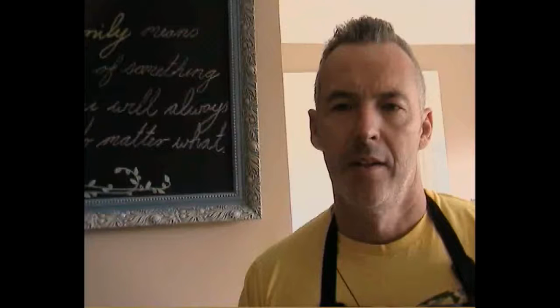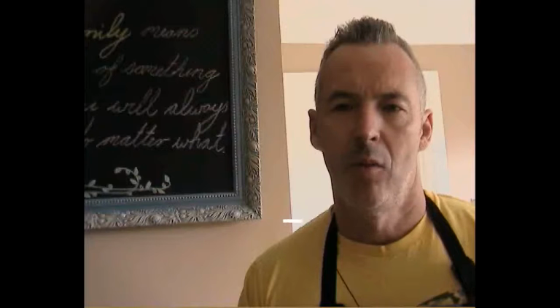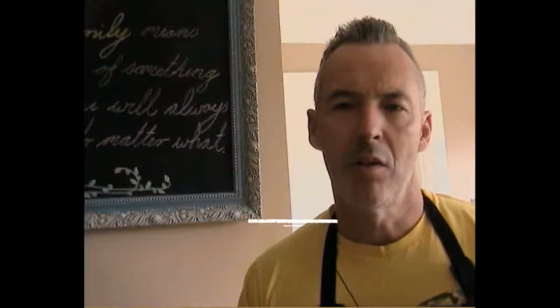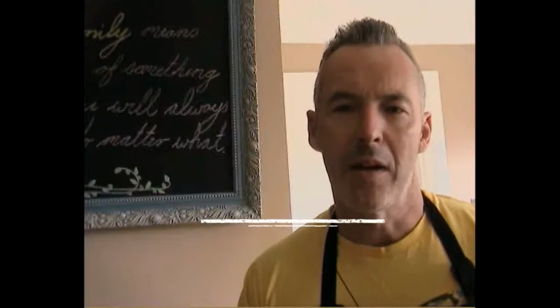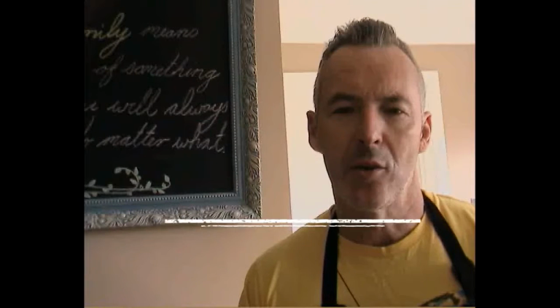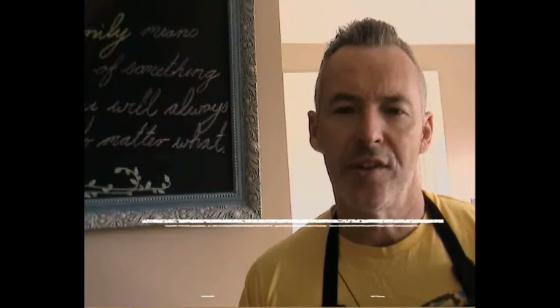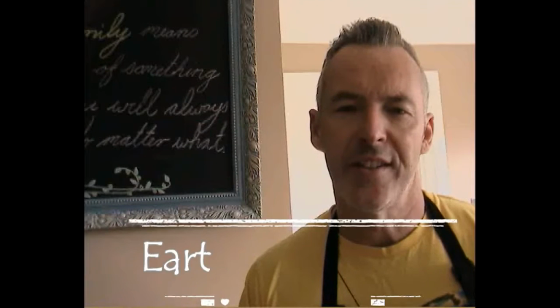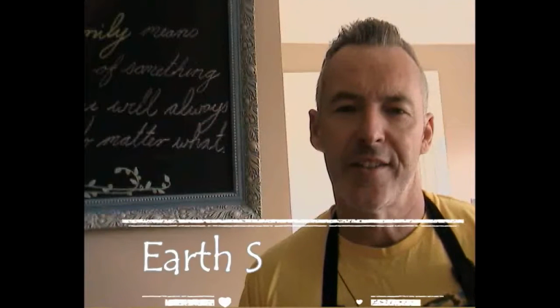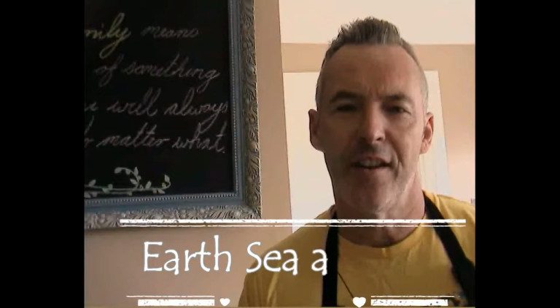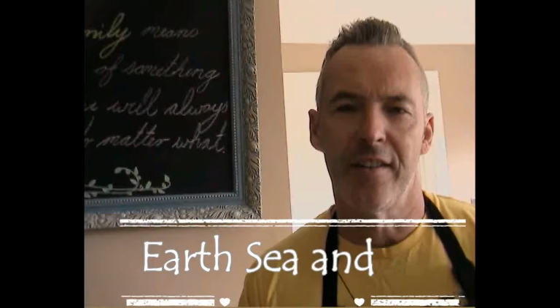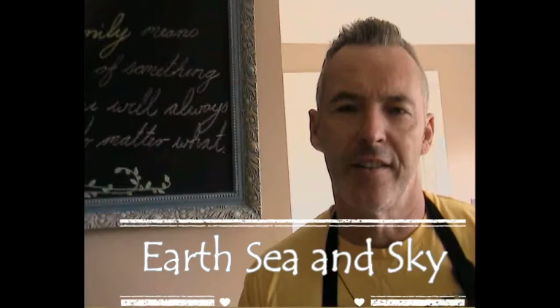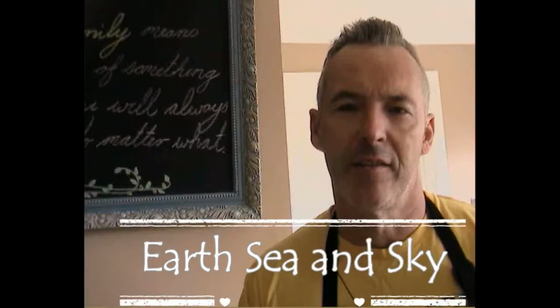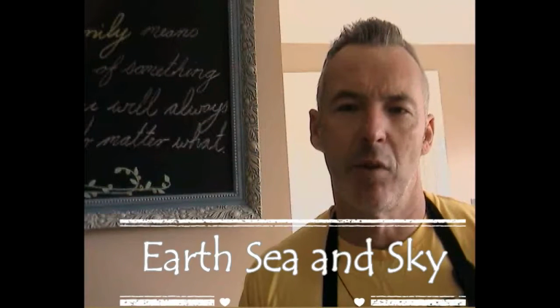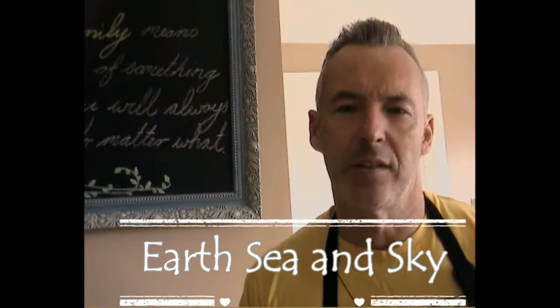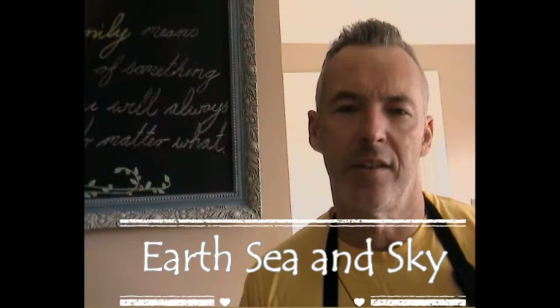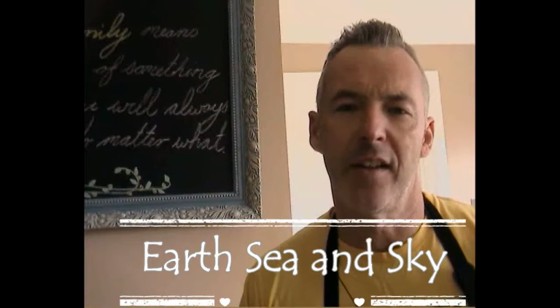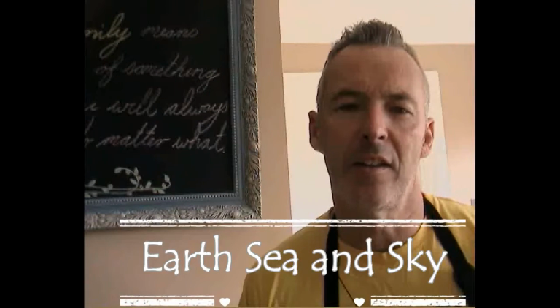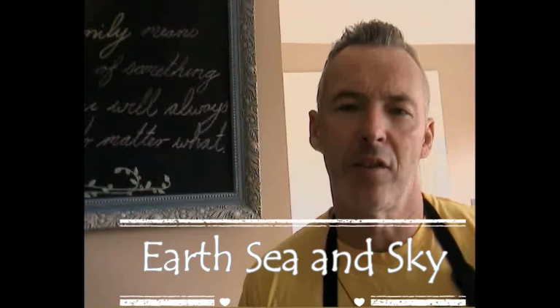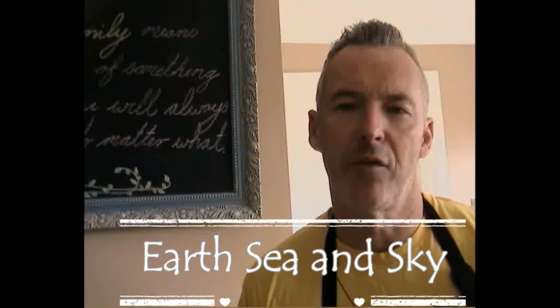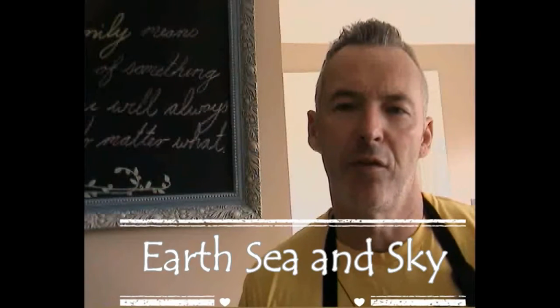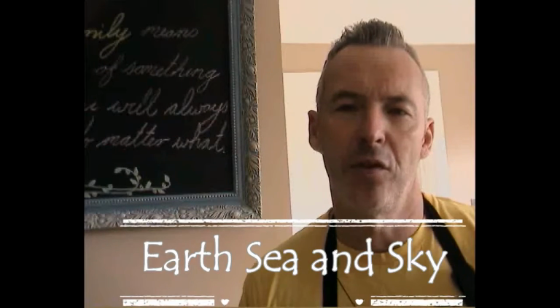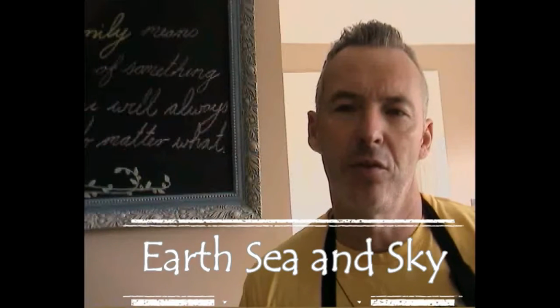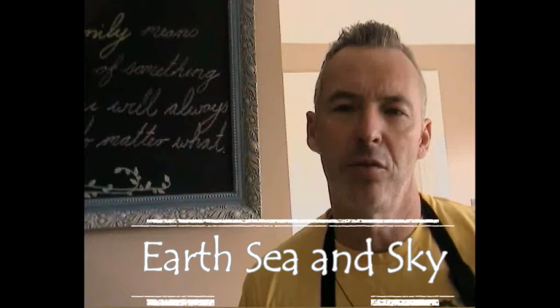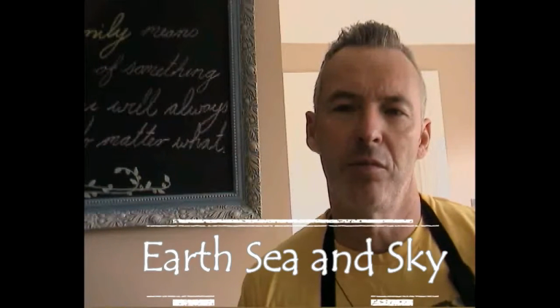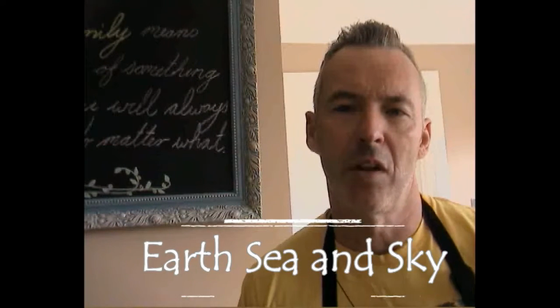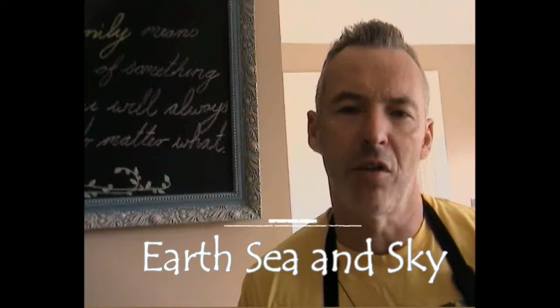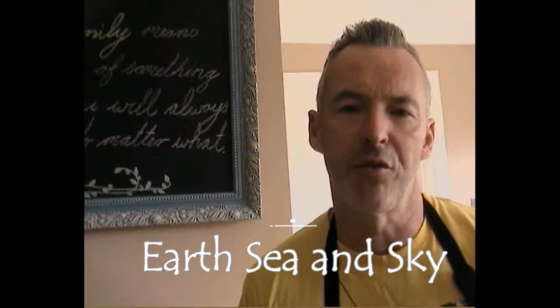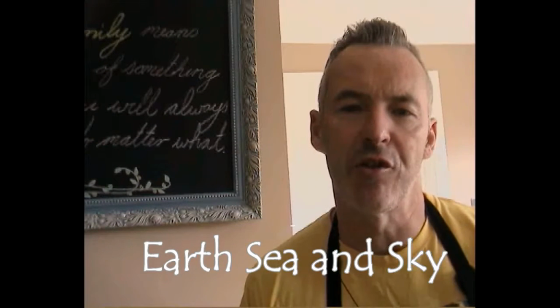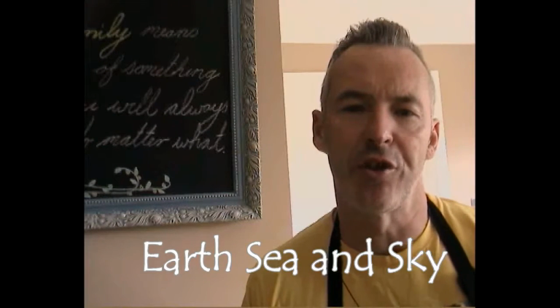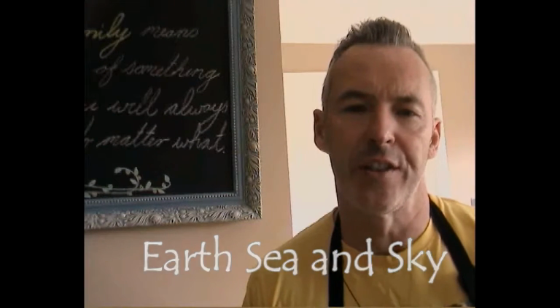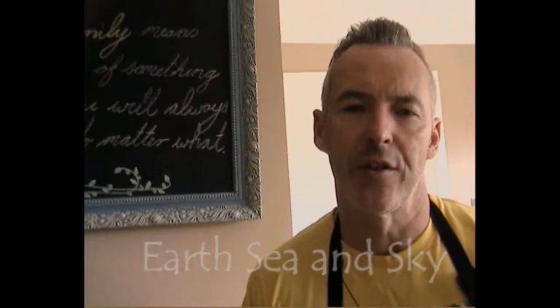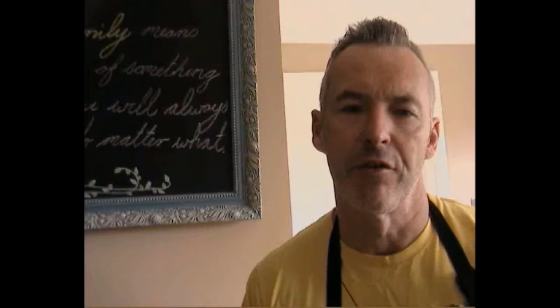Welcome back to Earth, Sea and Sky. Today I've got three treats for you, really.